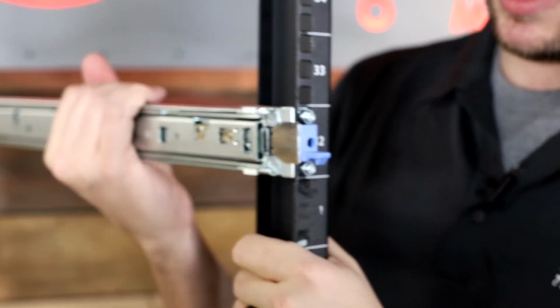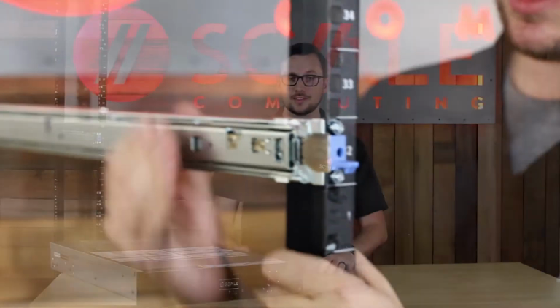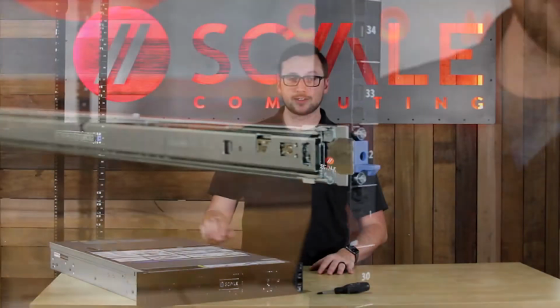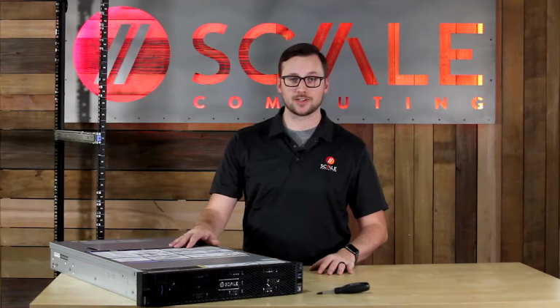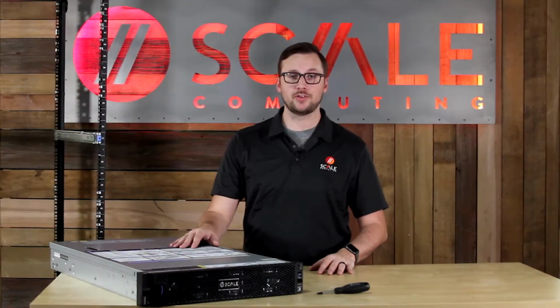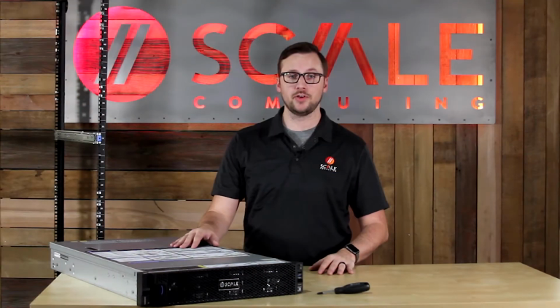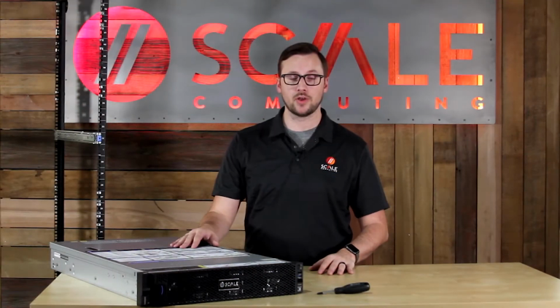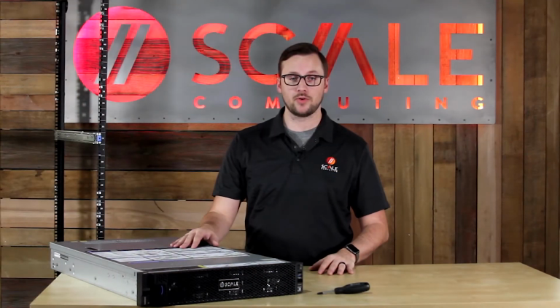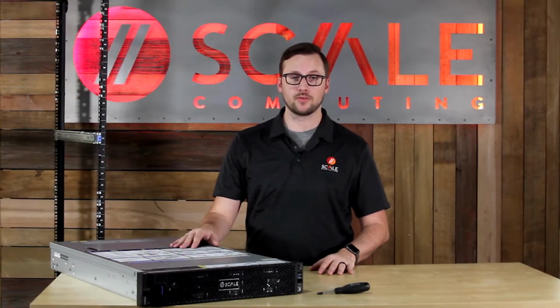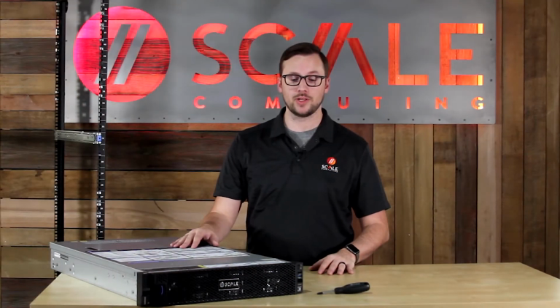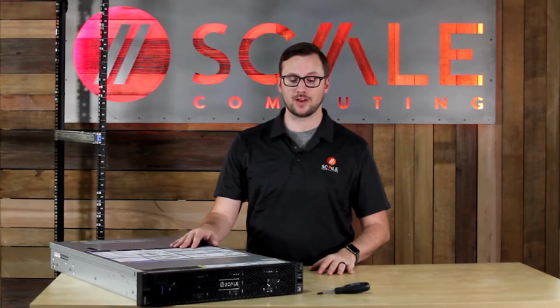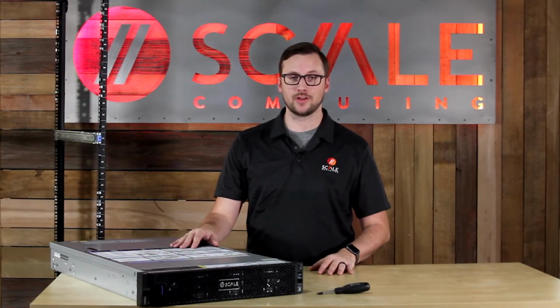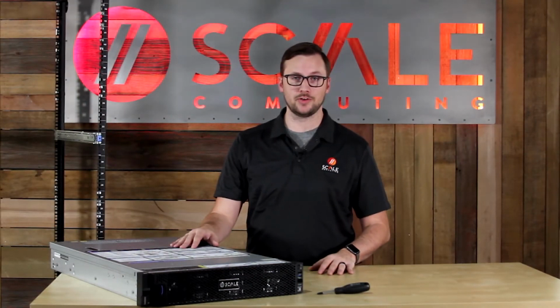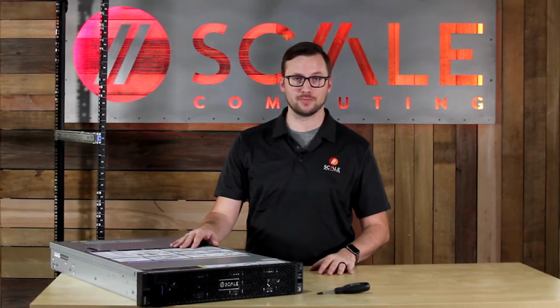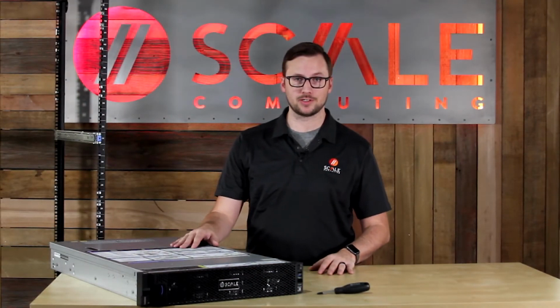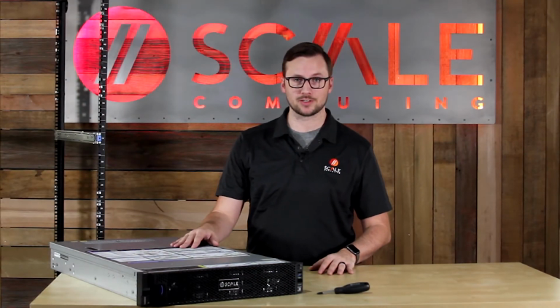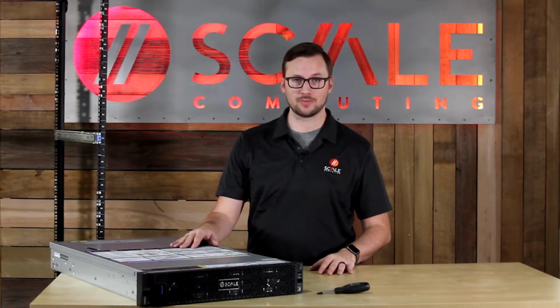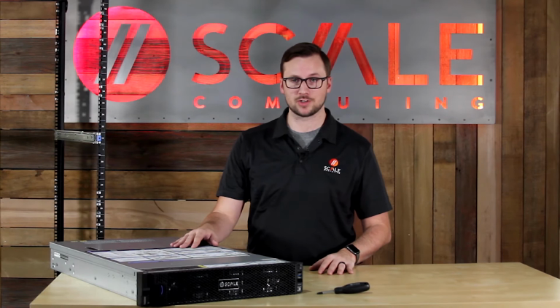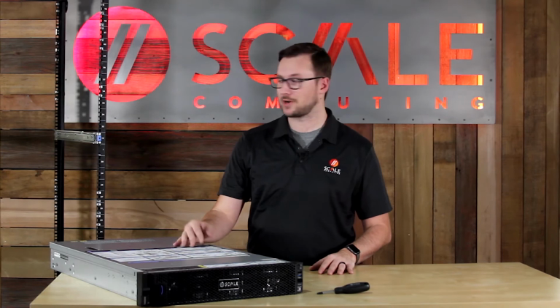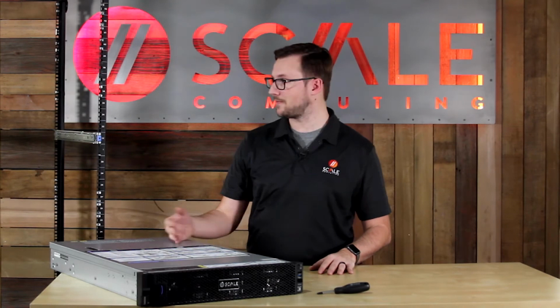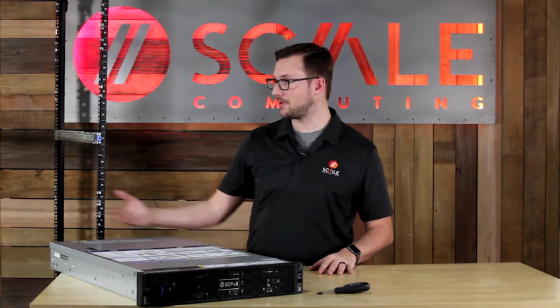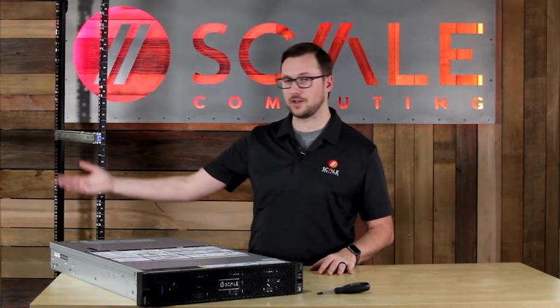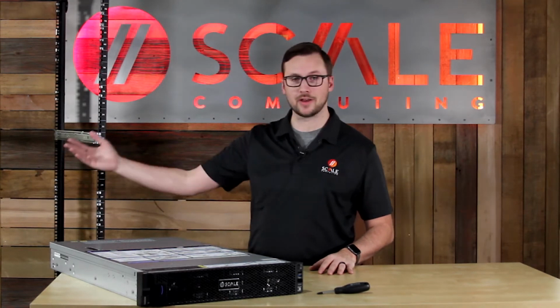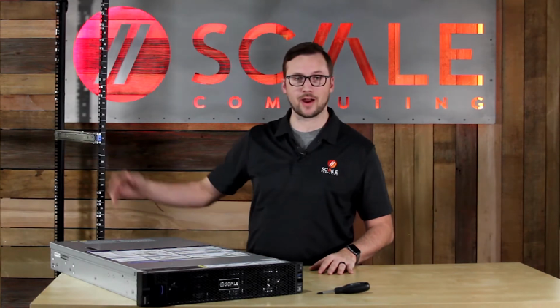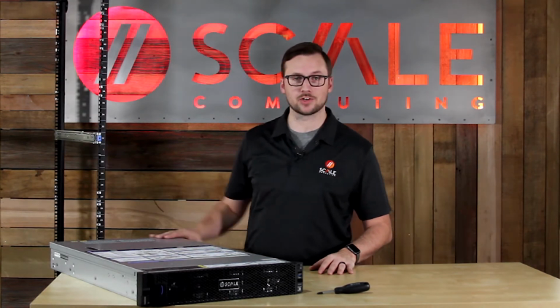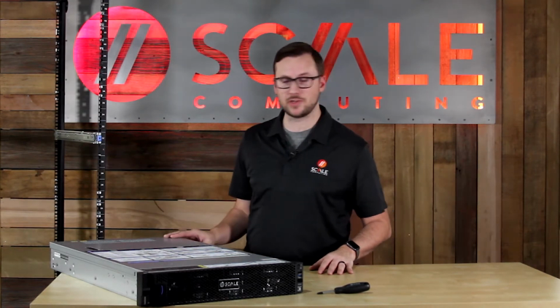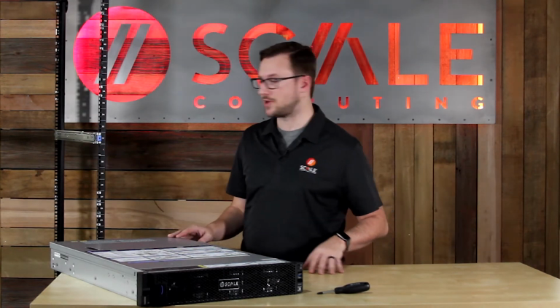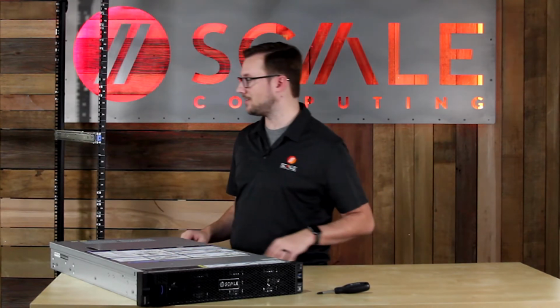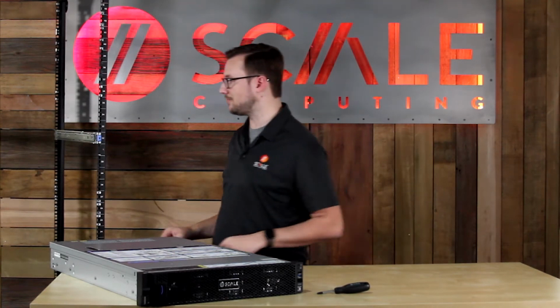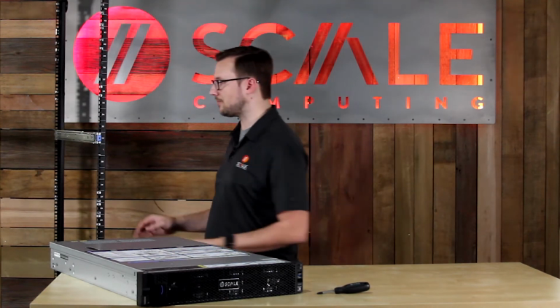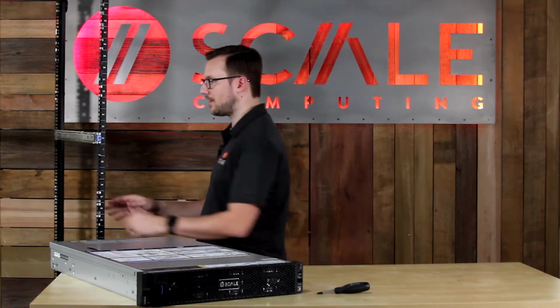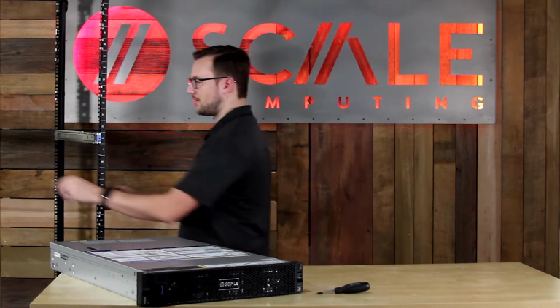Since this is a 2U node, we definitely need to use the buddy system on this, so I'm going to have my buddy Len Powers from the UK team help me out here.